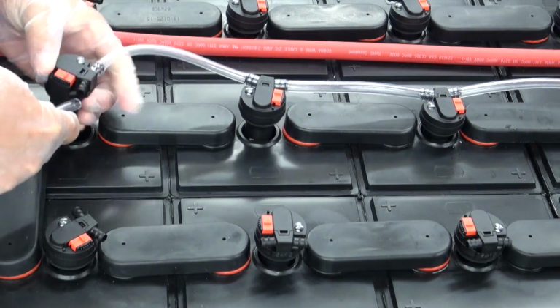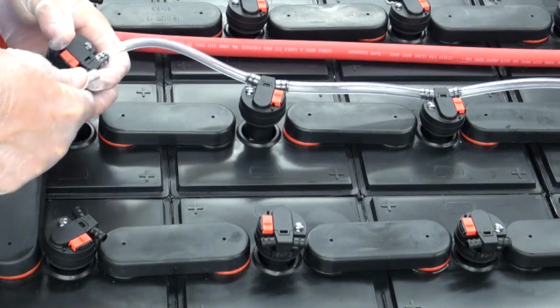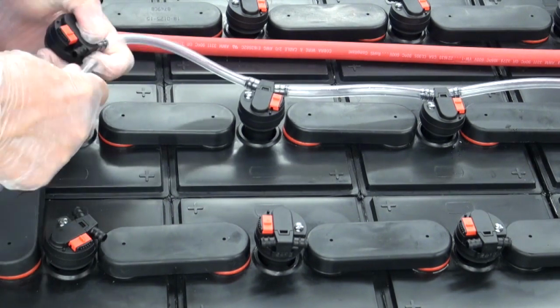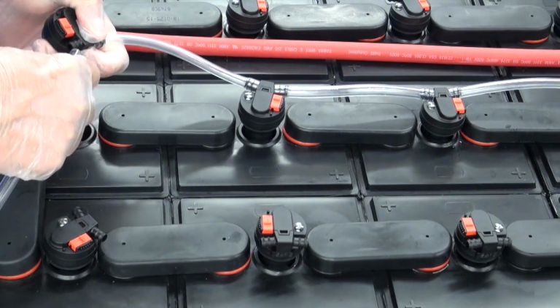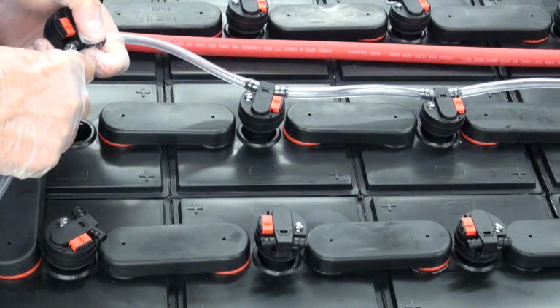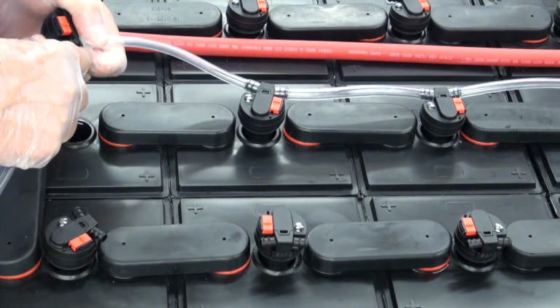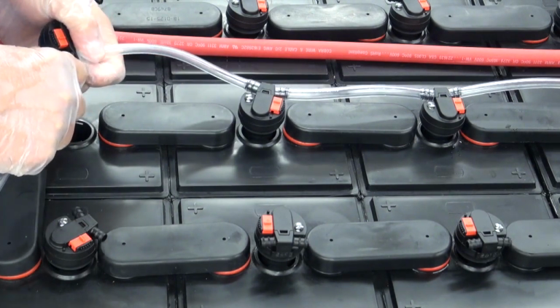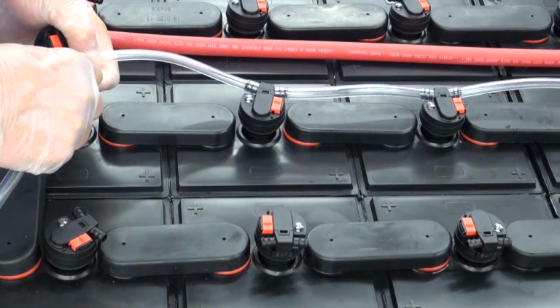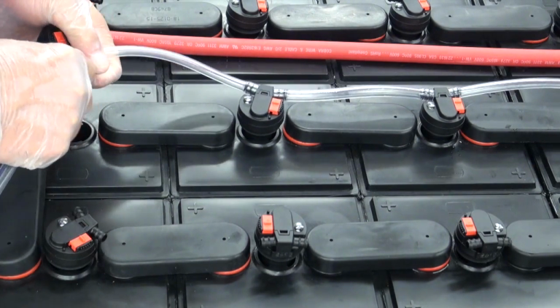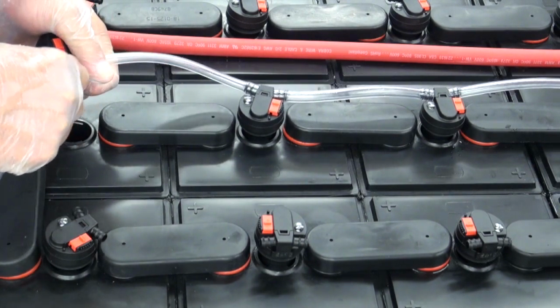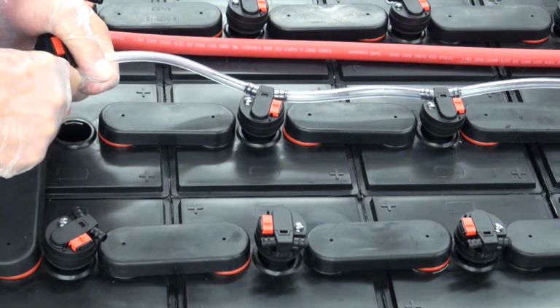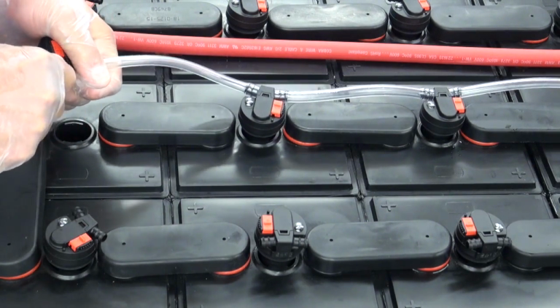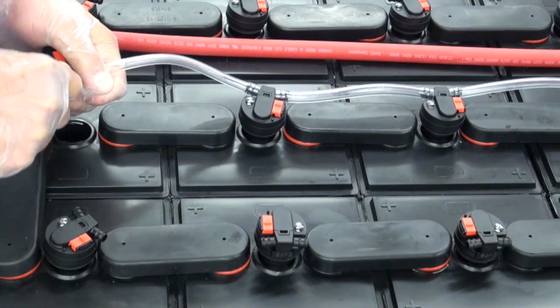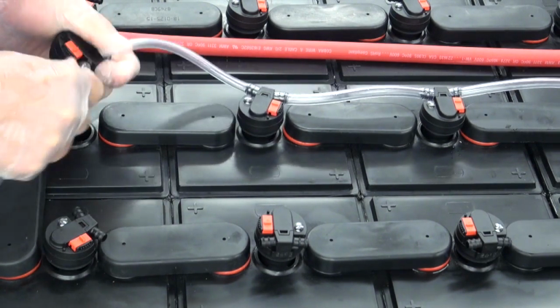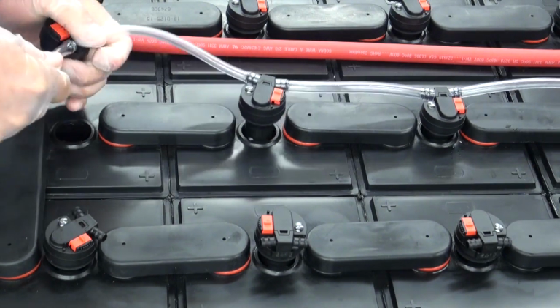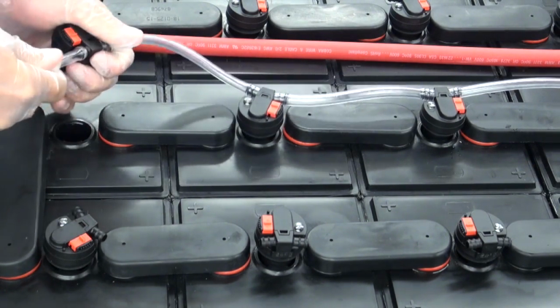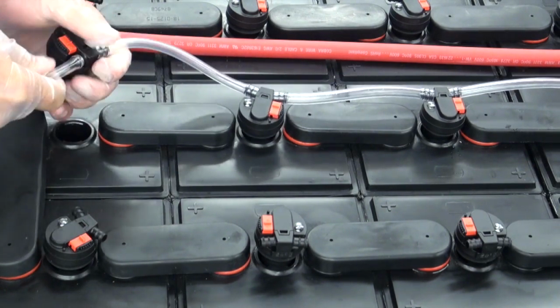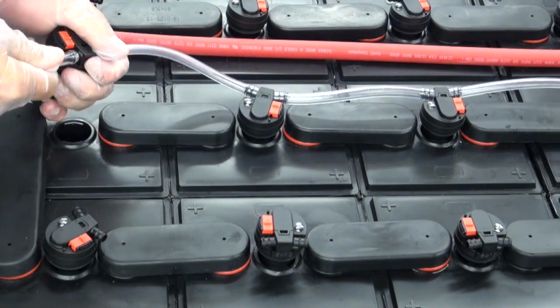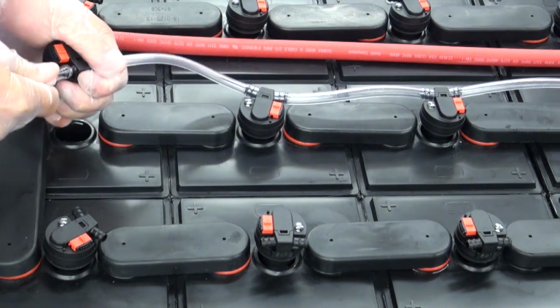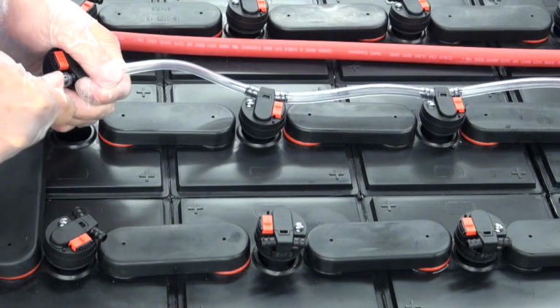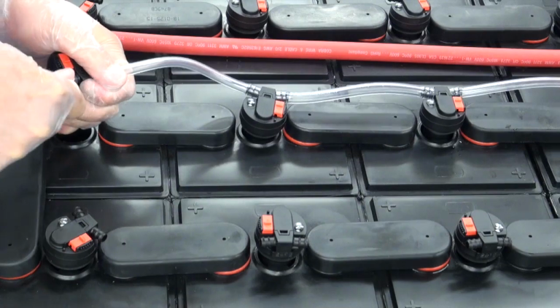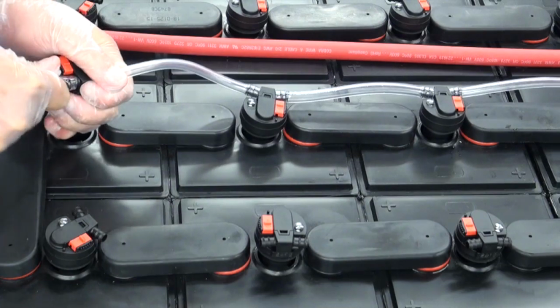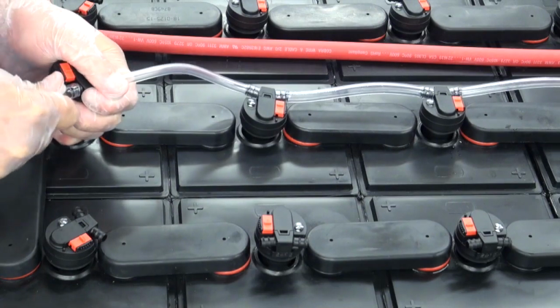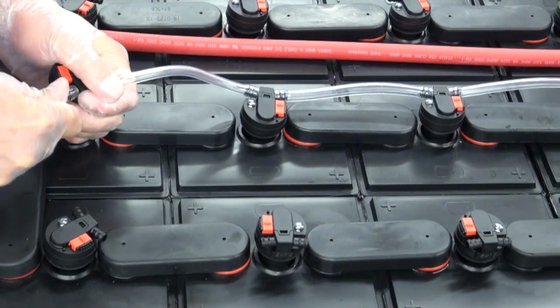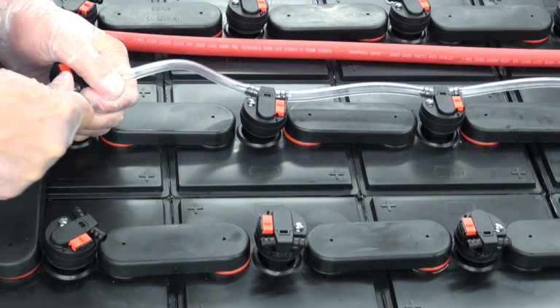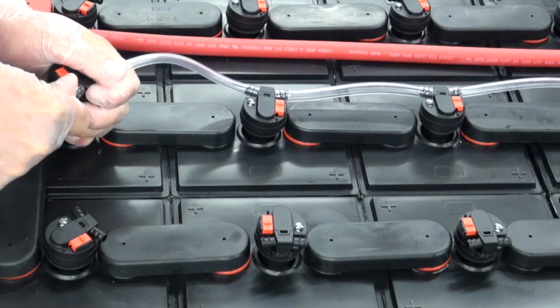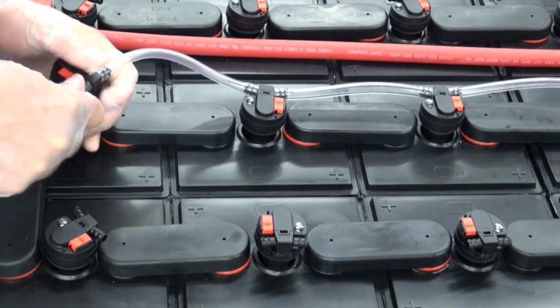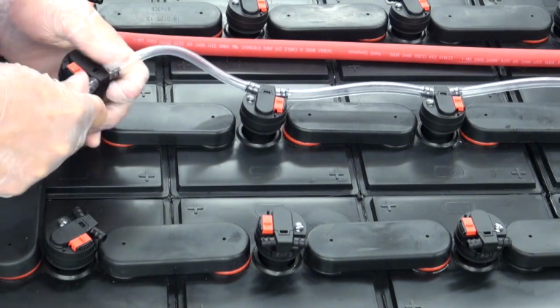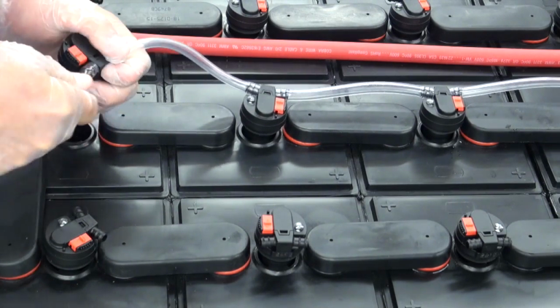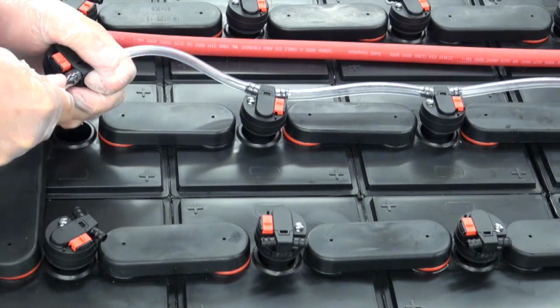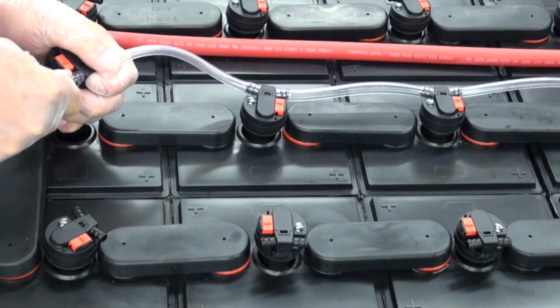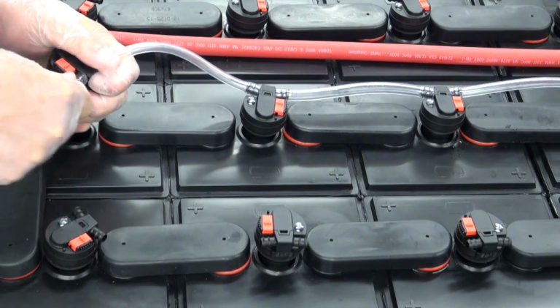When making the turns at the end of the battery, you will want to leave a loop to allow the water to flow freely.